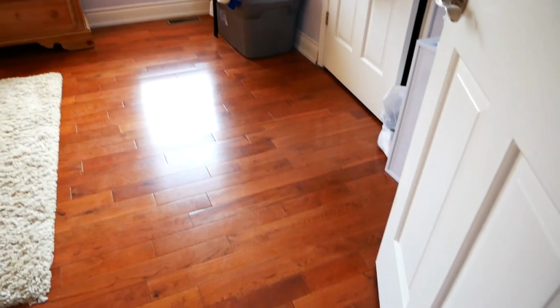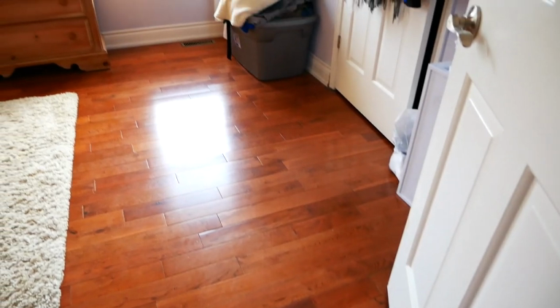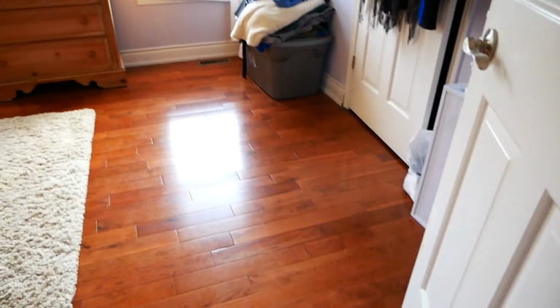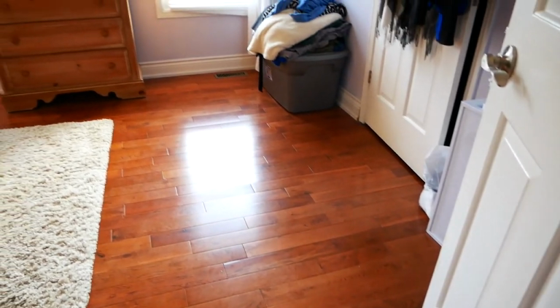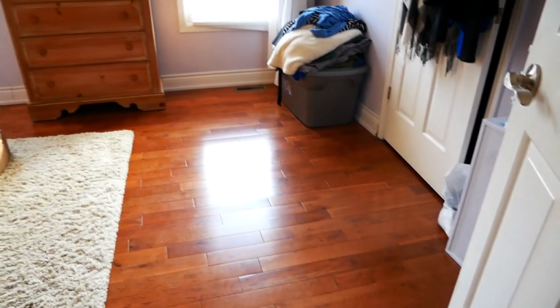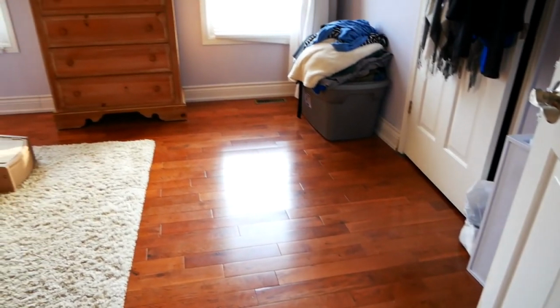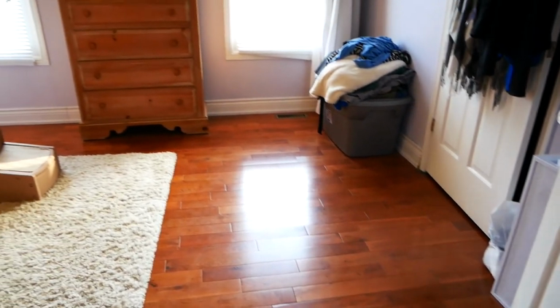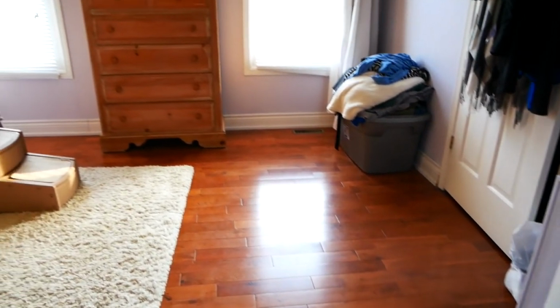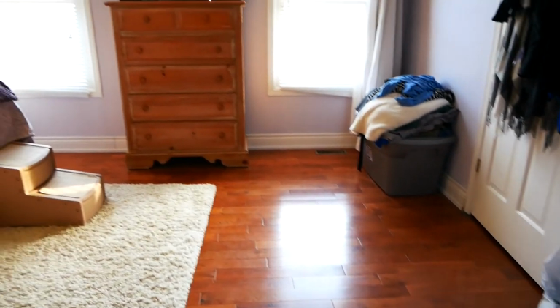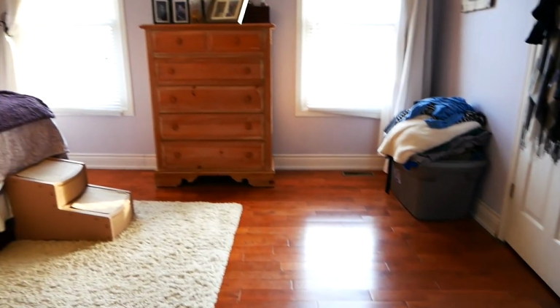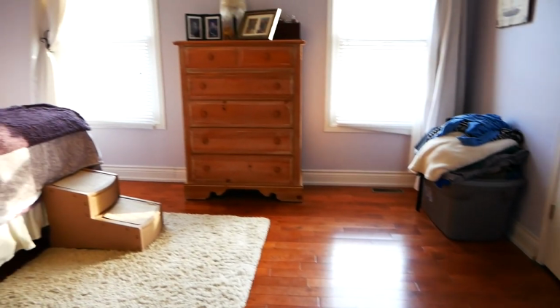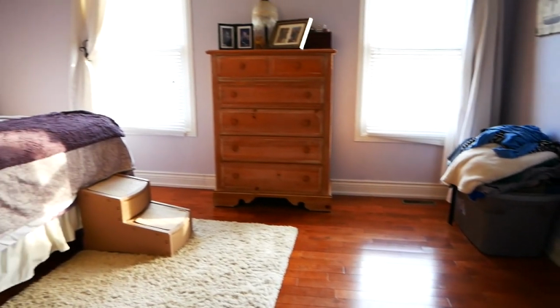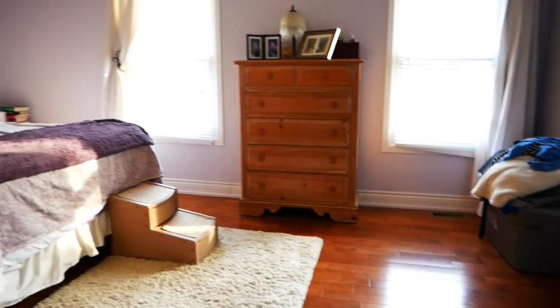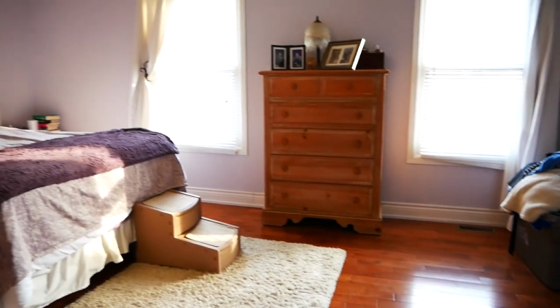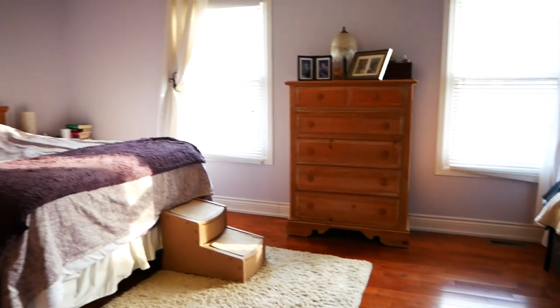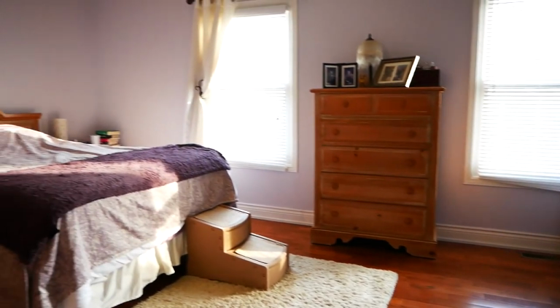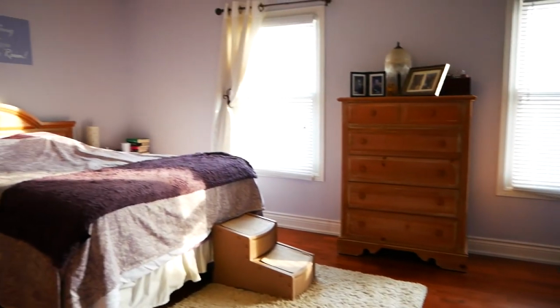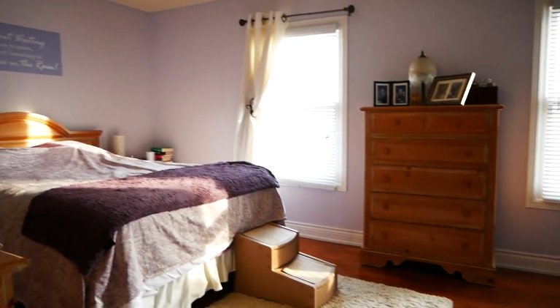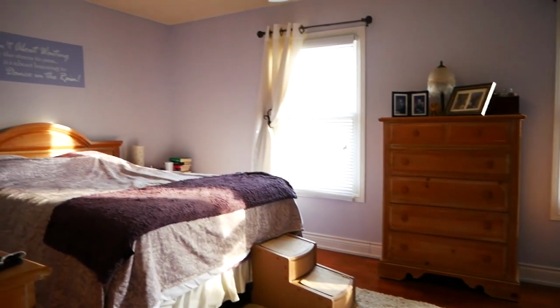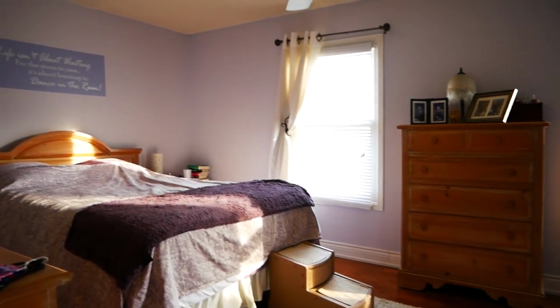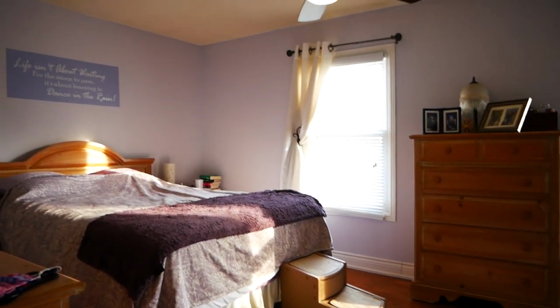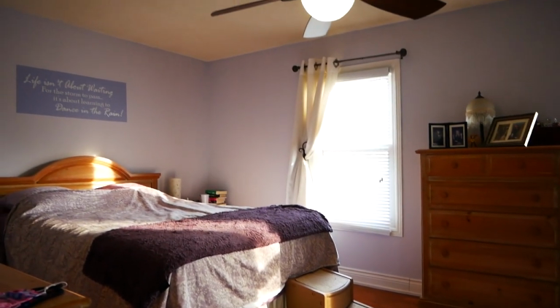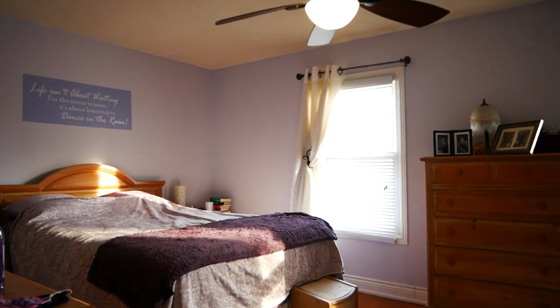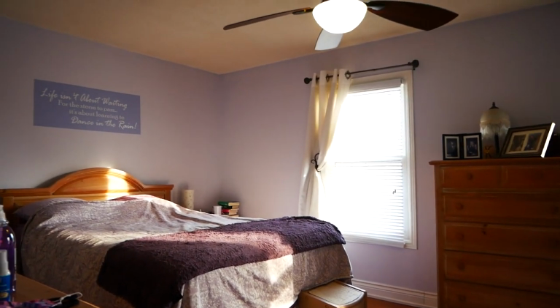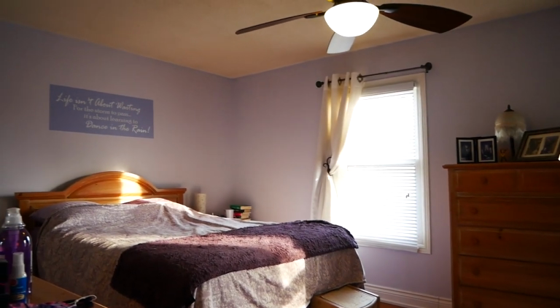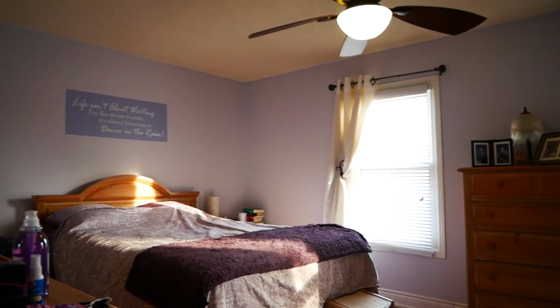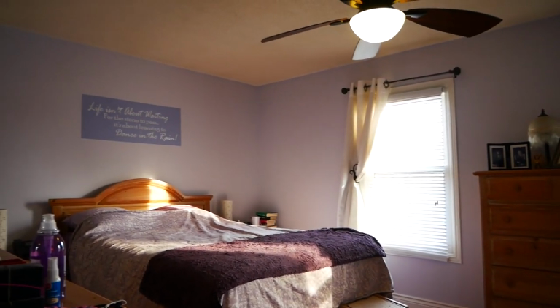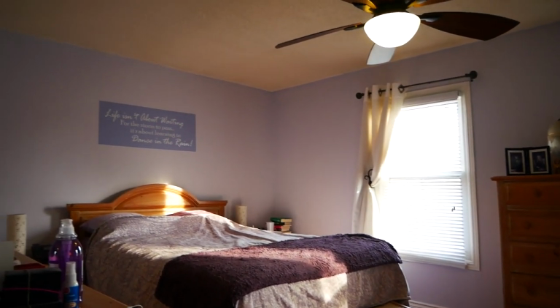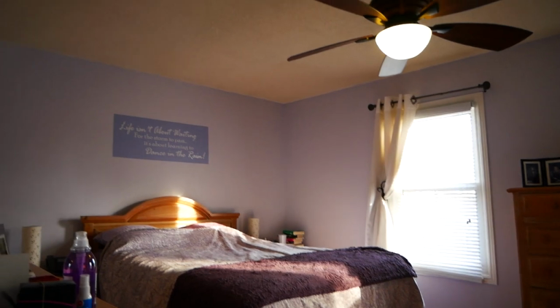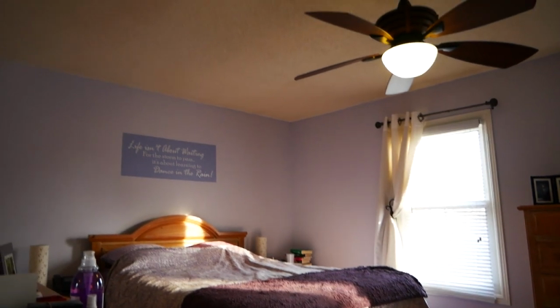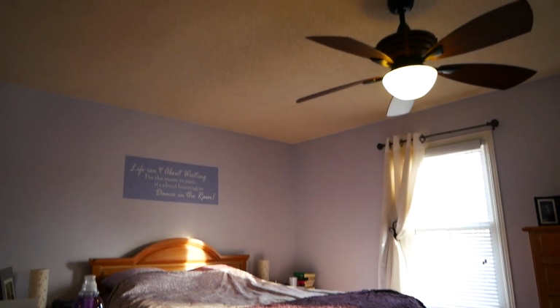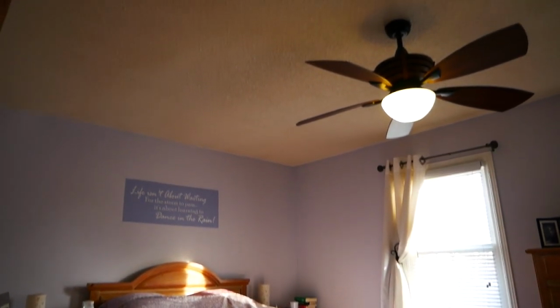Hello again! I know it's been a while, but I'm back and I've got another bedroom makeover.